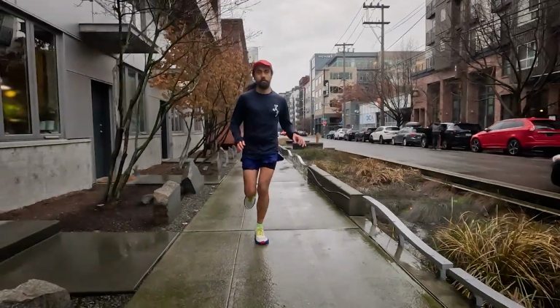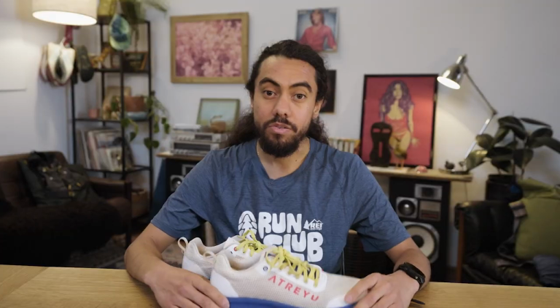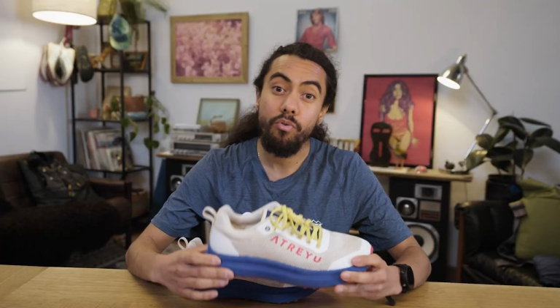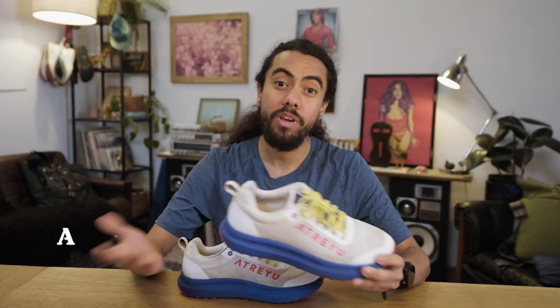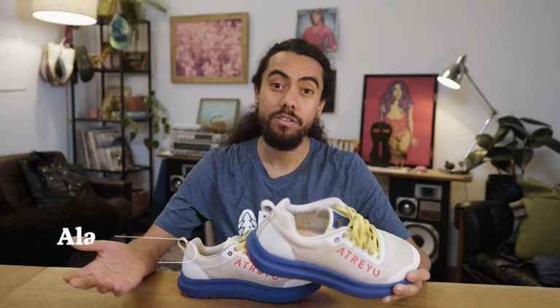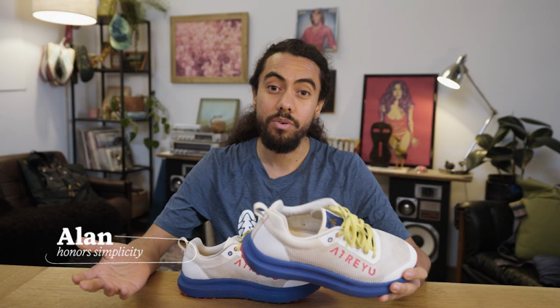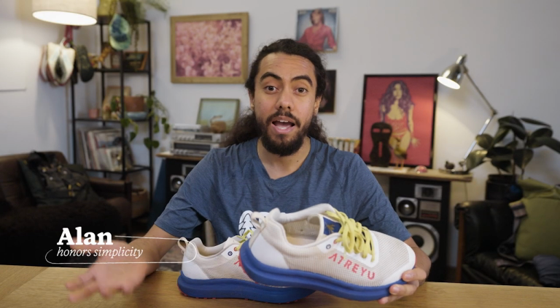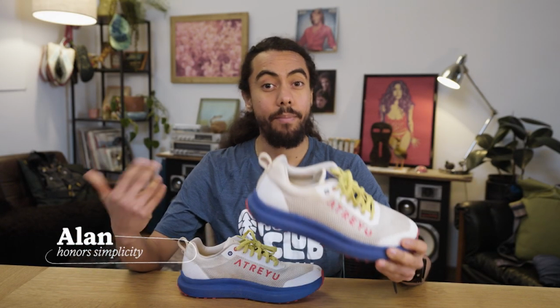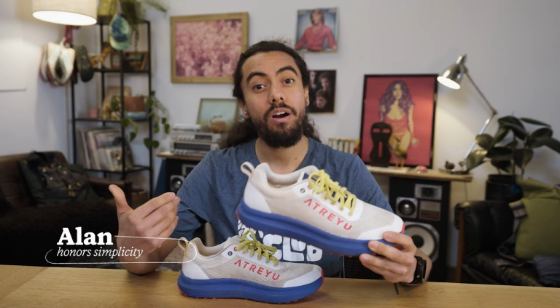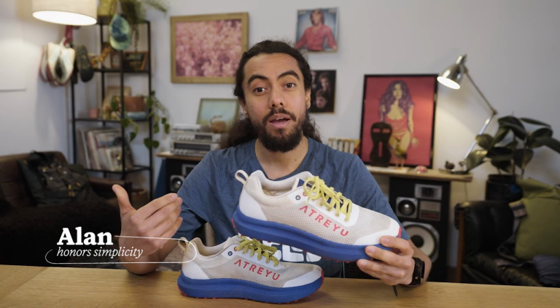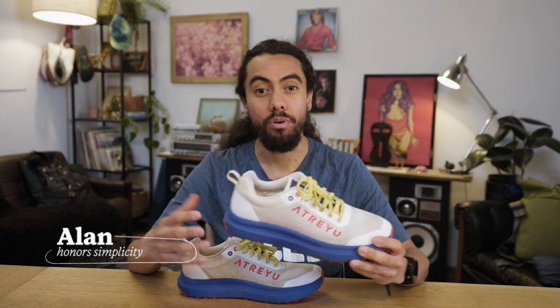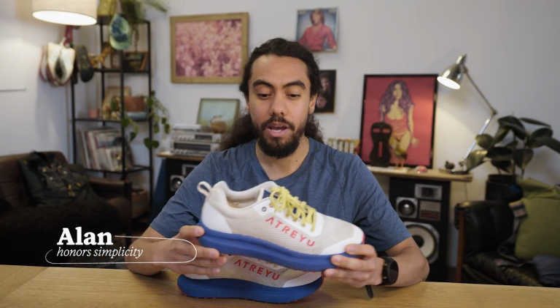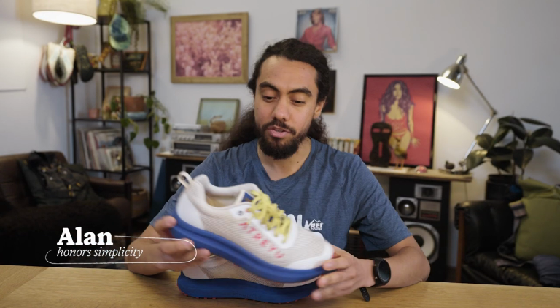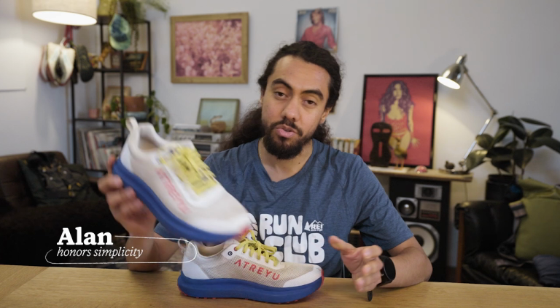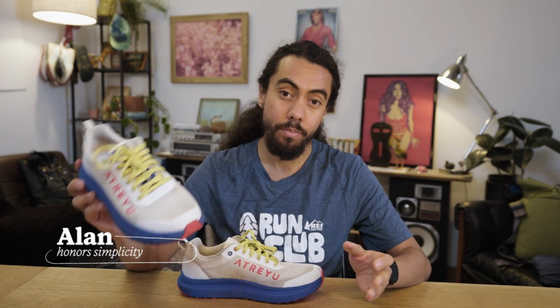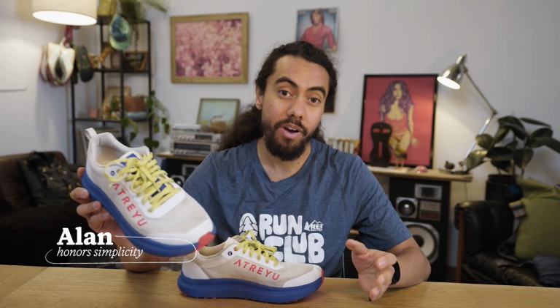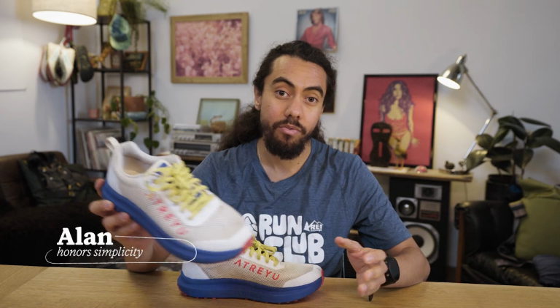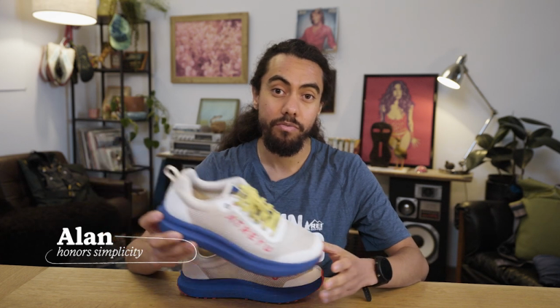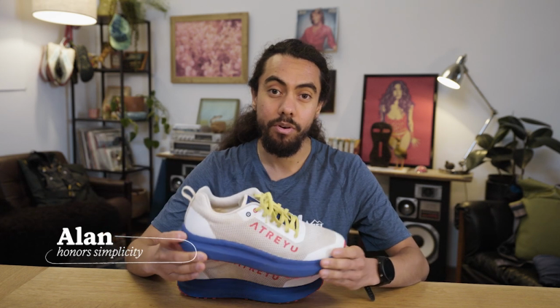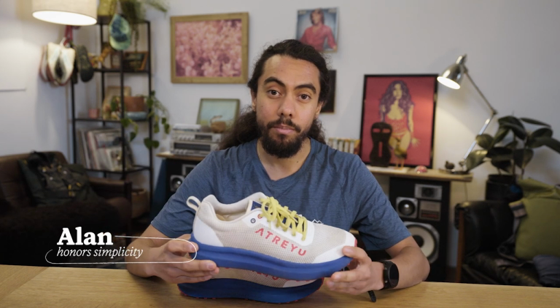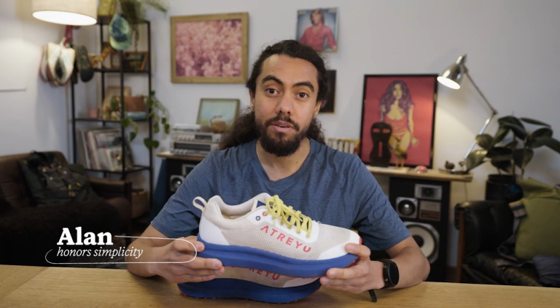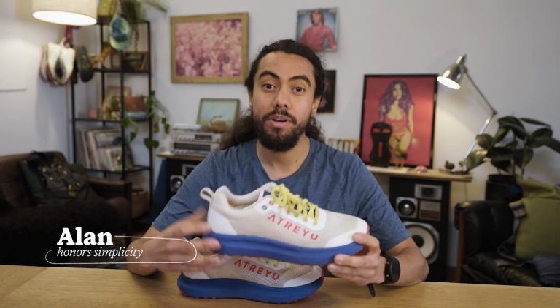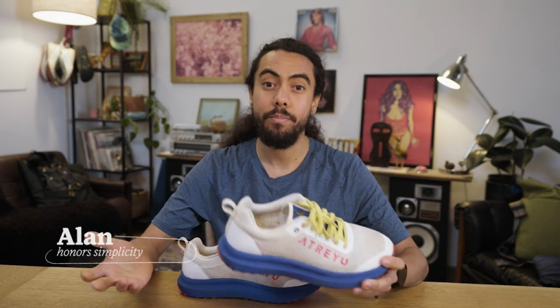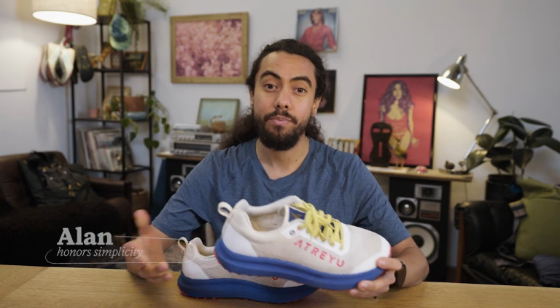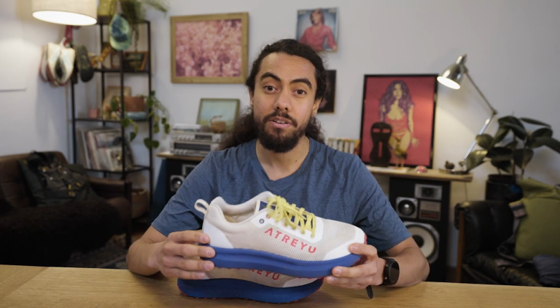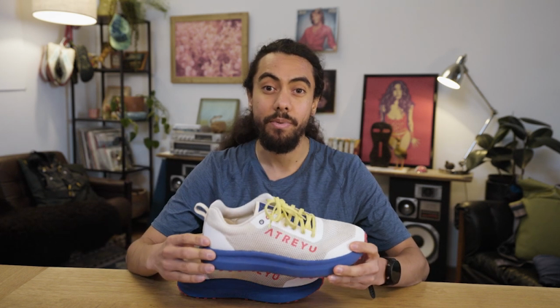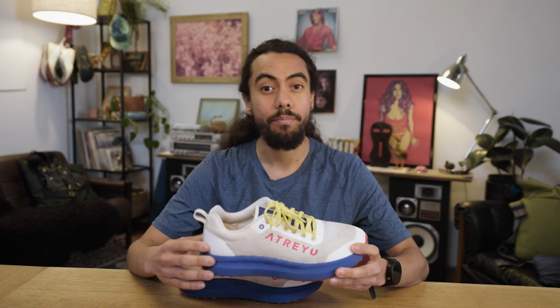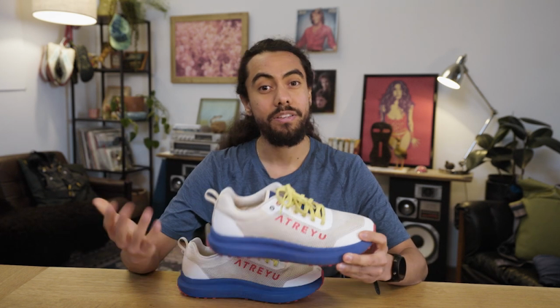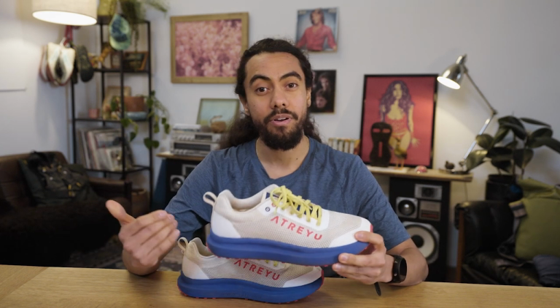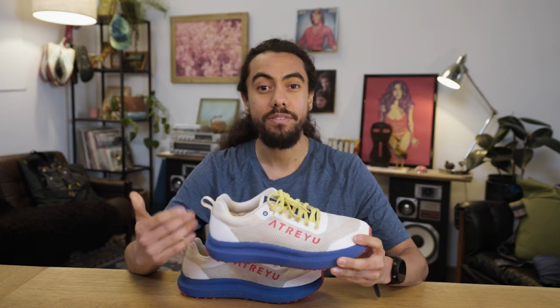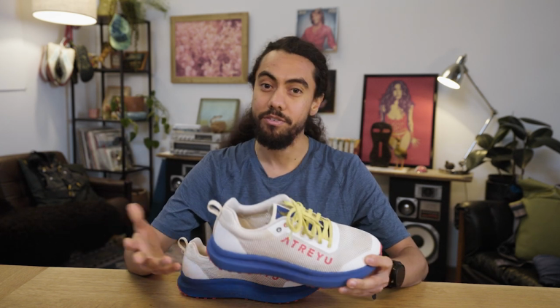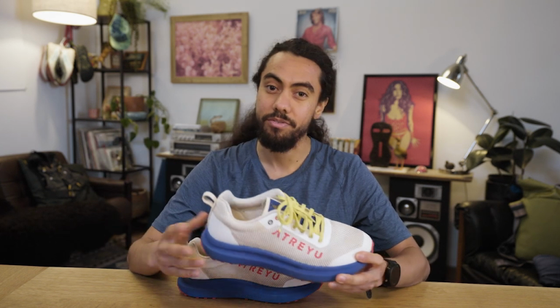Before we get into it, I am an REI employee and these shoes were provided for review. But the opinions I'm expressing are based on my experience in the shoes.